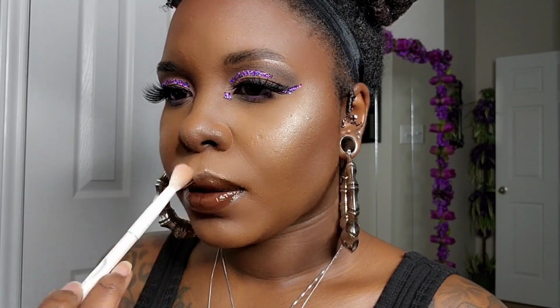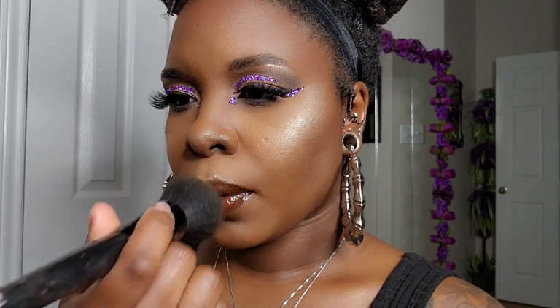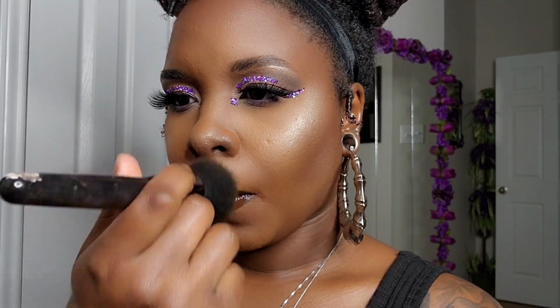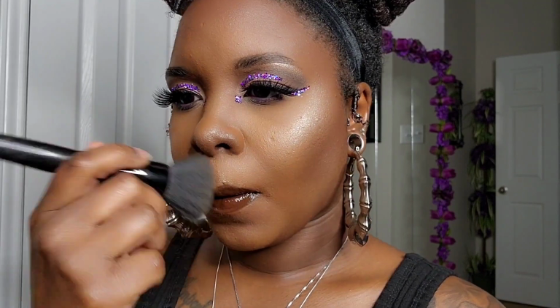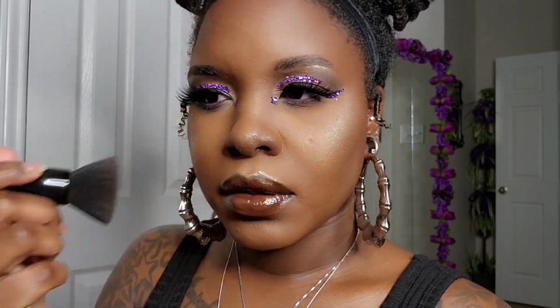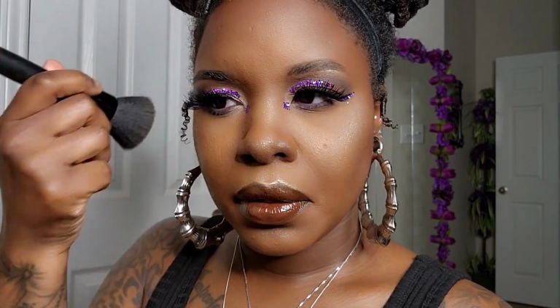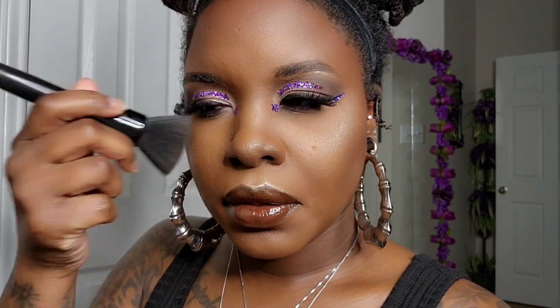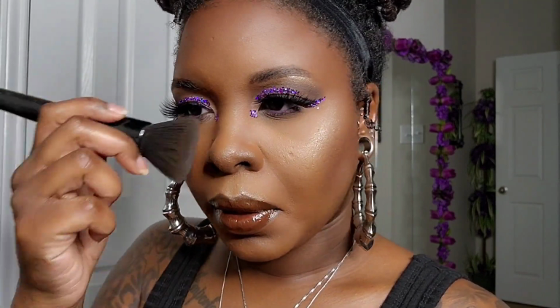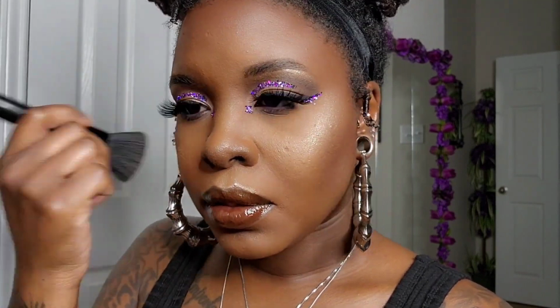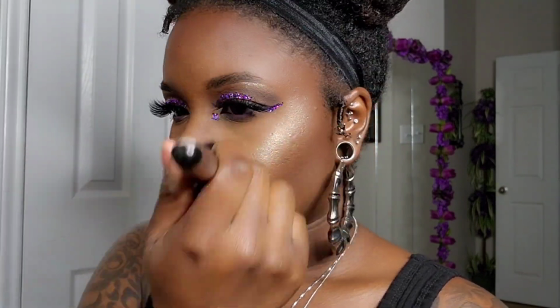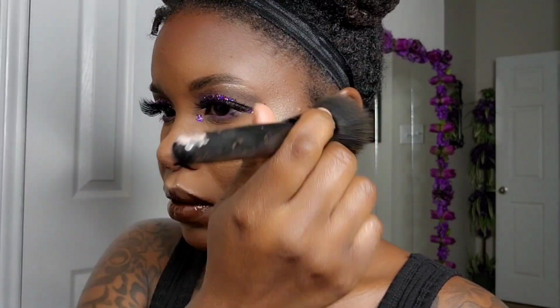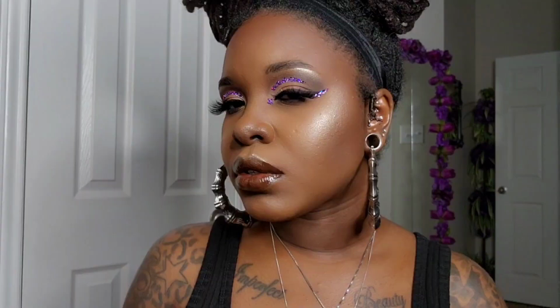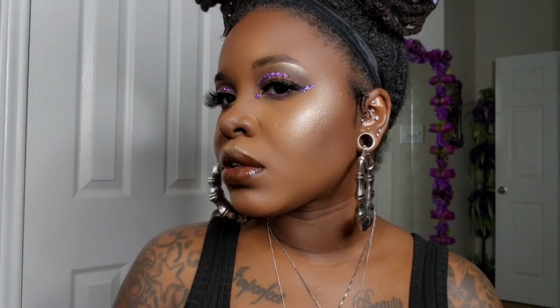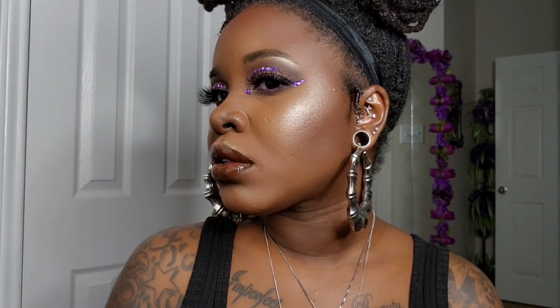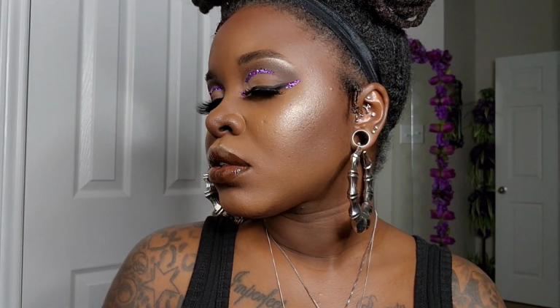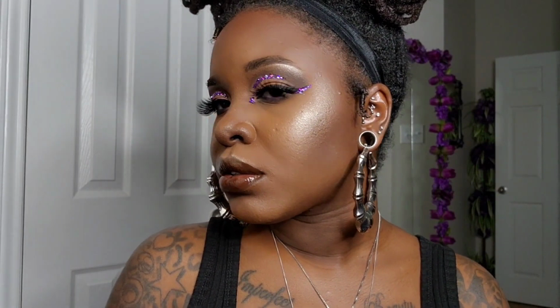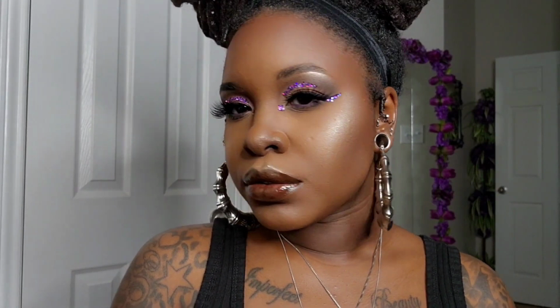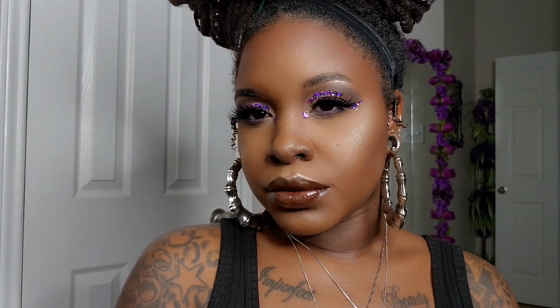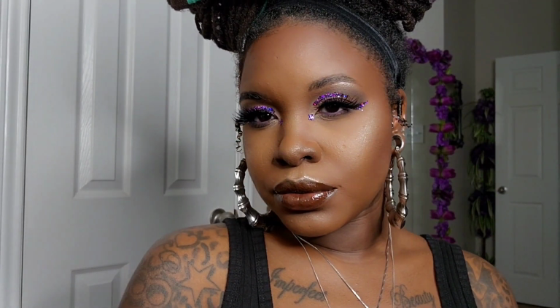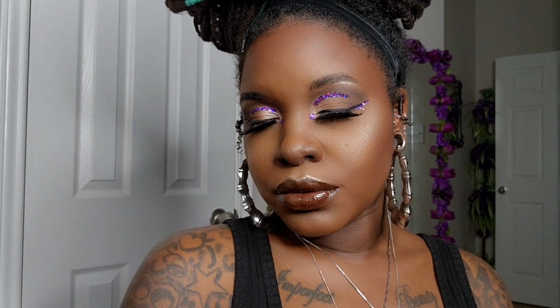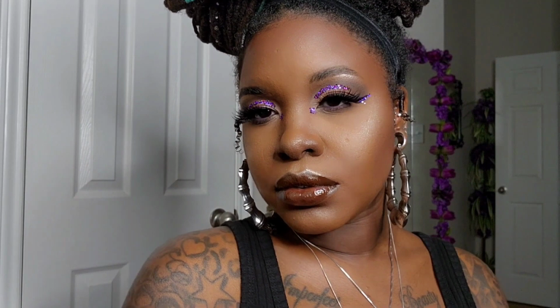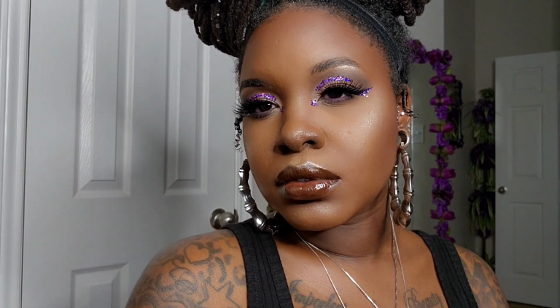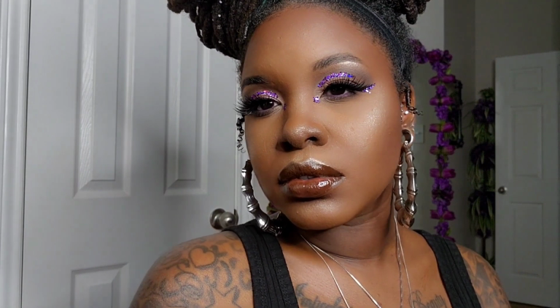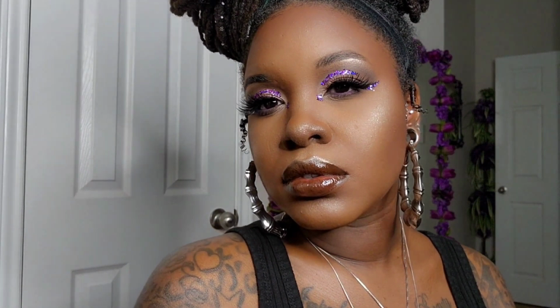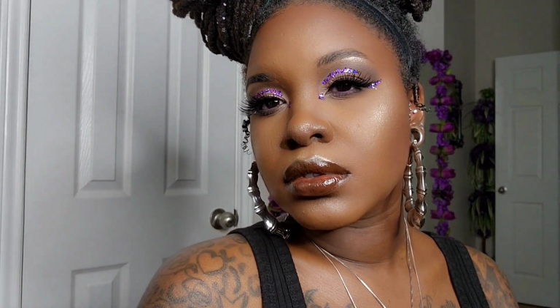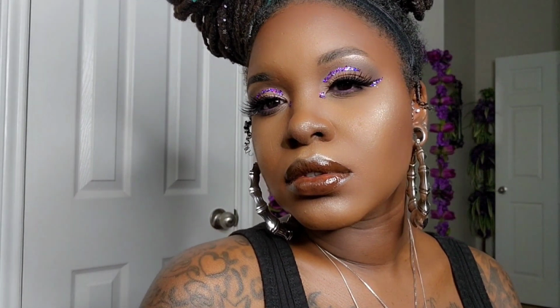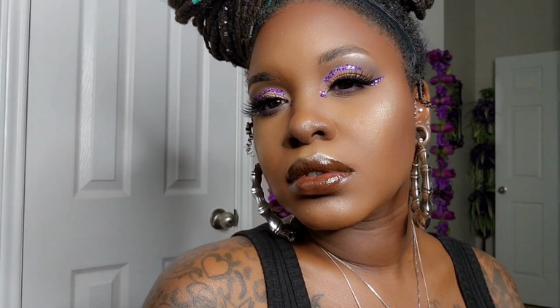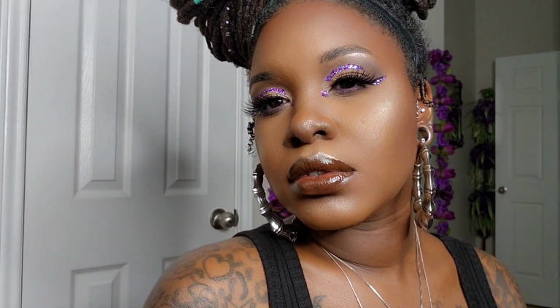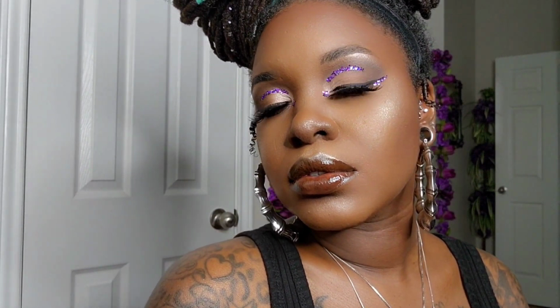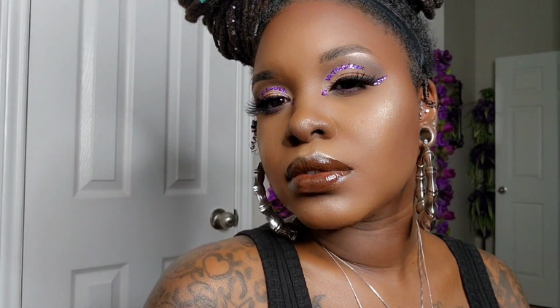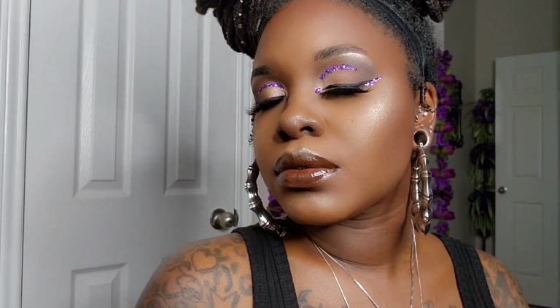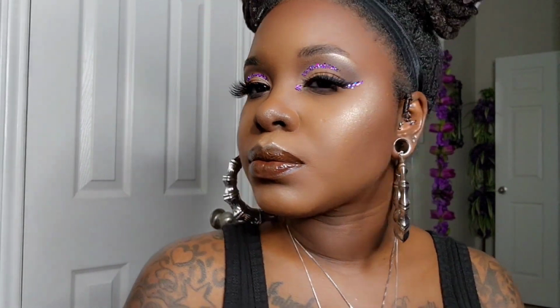Remove any fallout from glitter and eyeshadow, and this is the finished look! If you enjoyed this look, don't forget to like, comment, share, and subscribe.